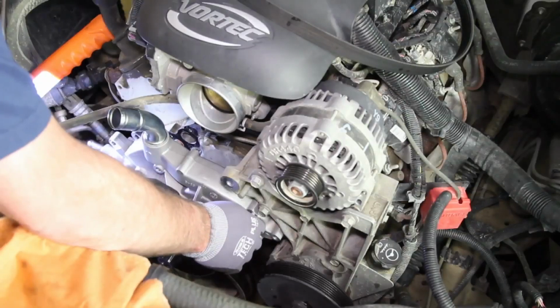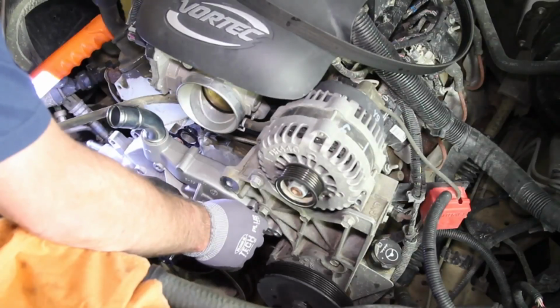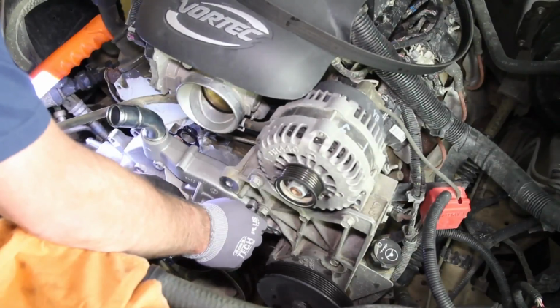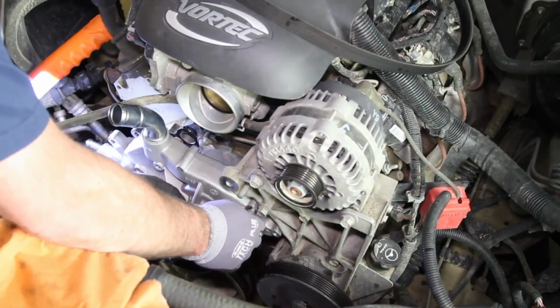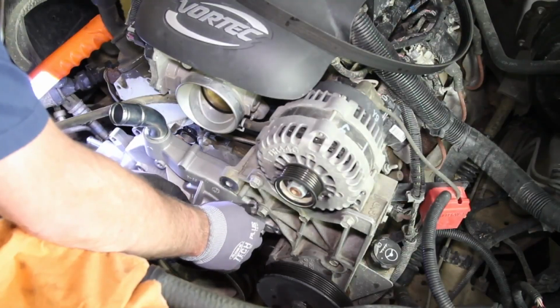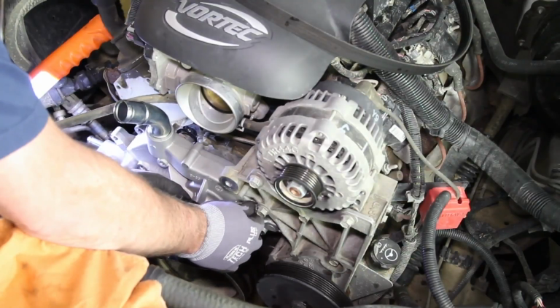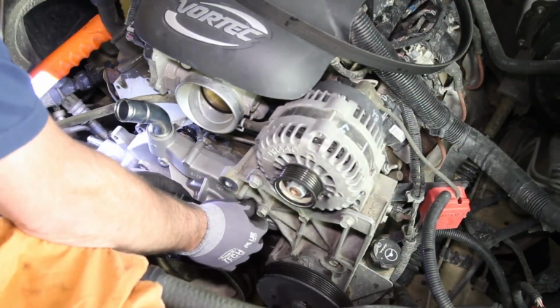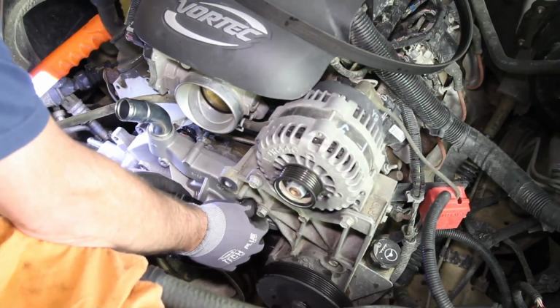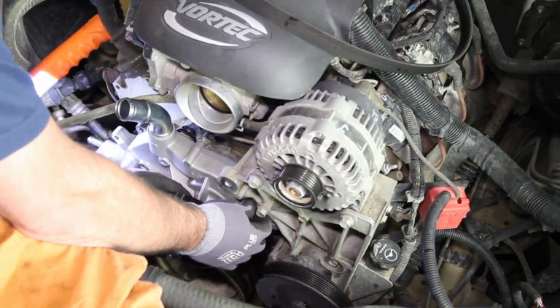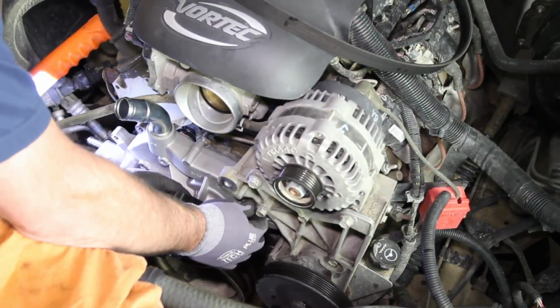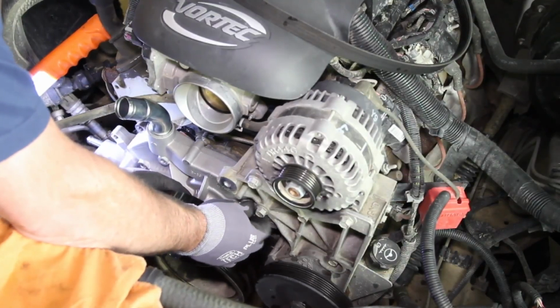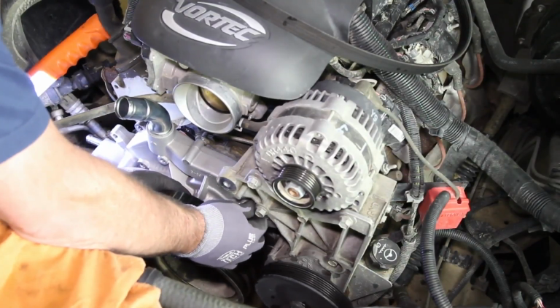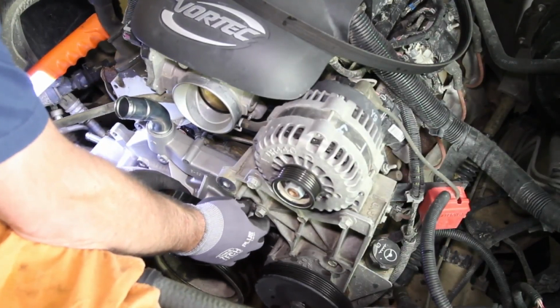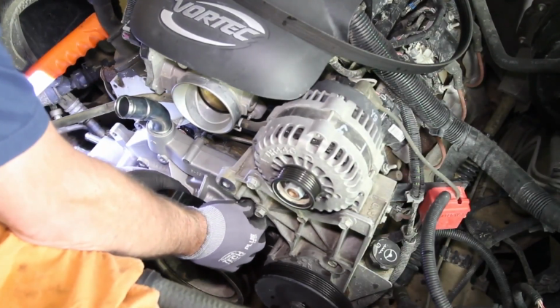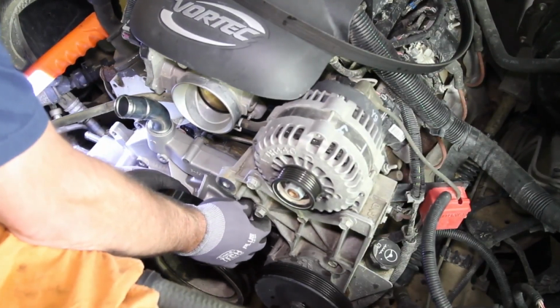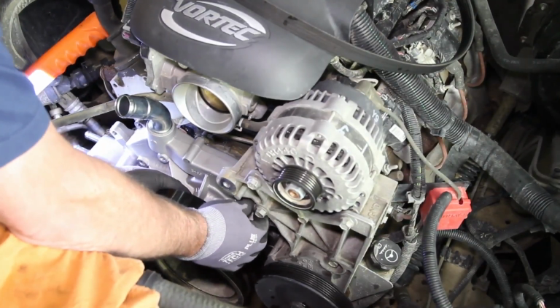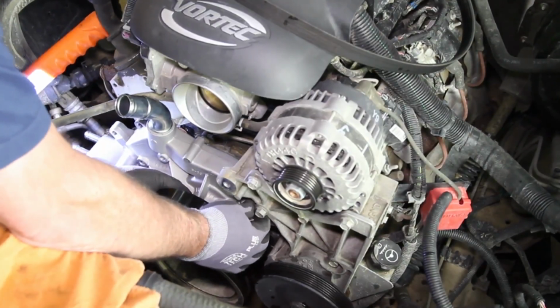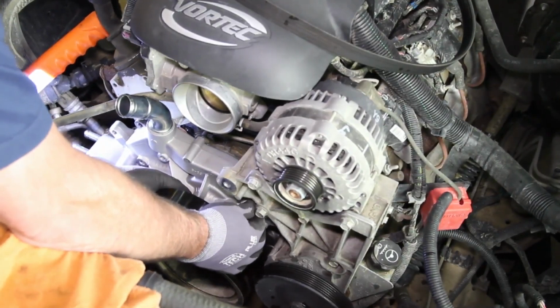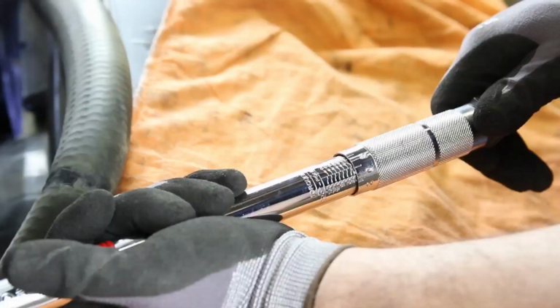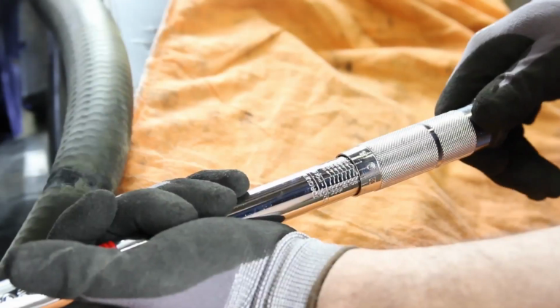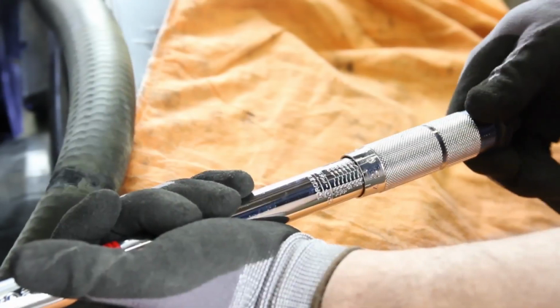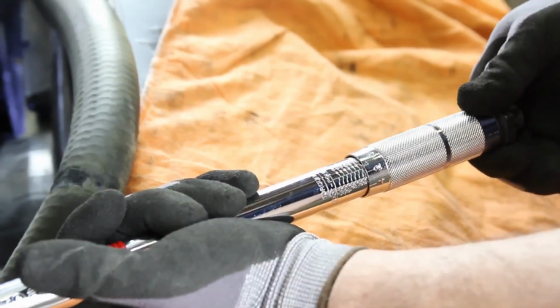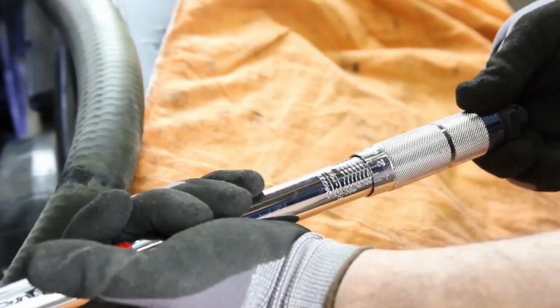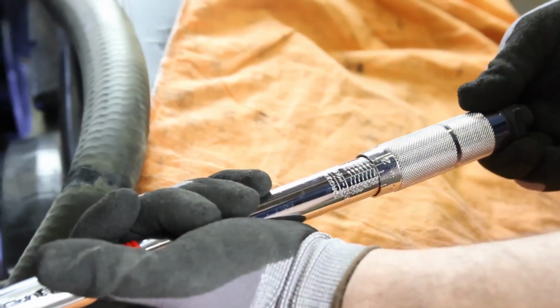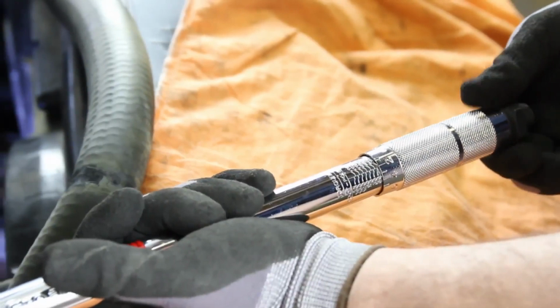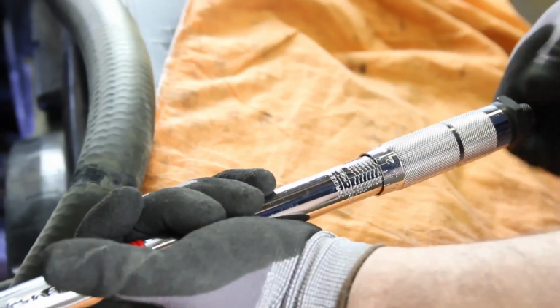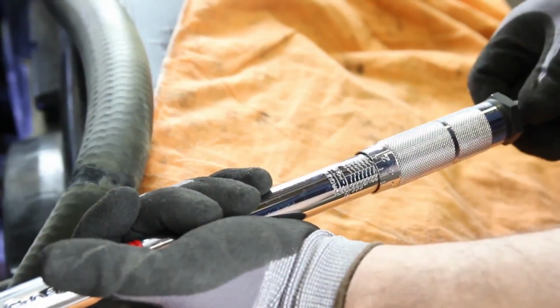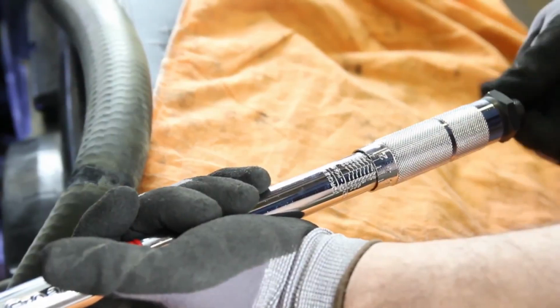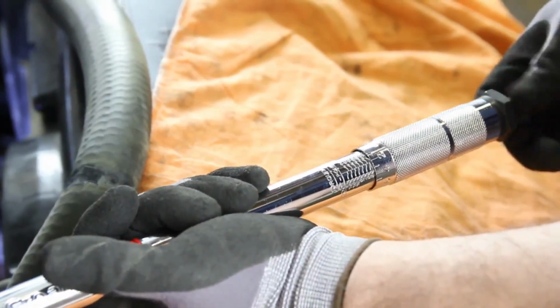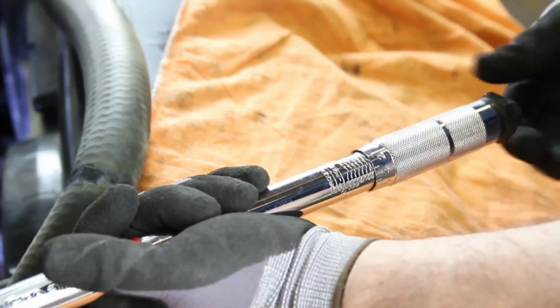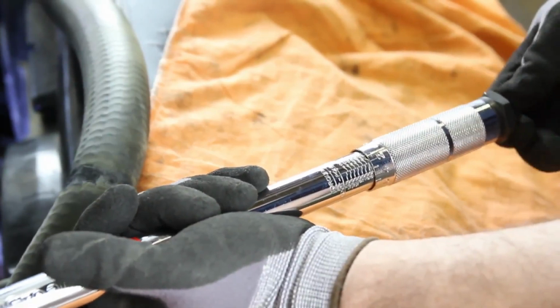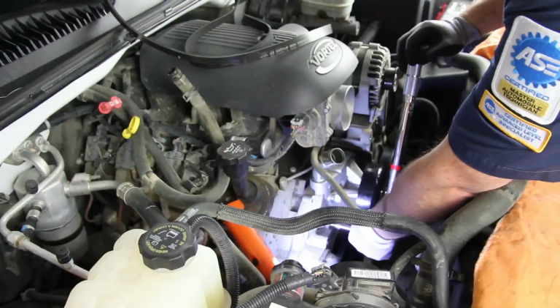Install the pump and torque the bolts to manufacturer specifications. This is a two-step process using a criss-cross pattern.